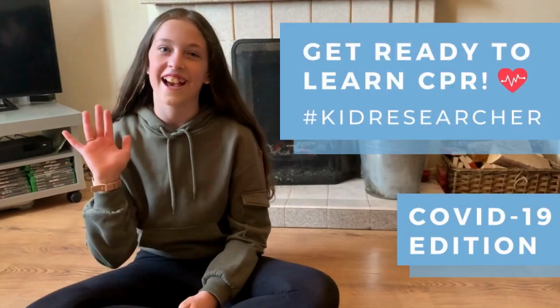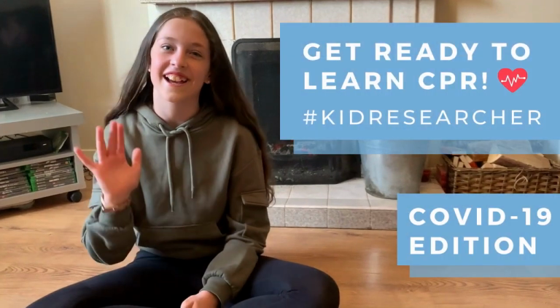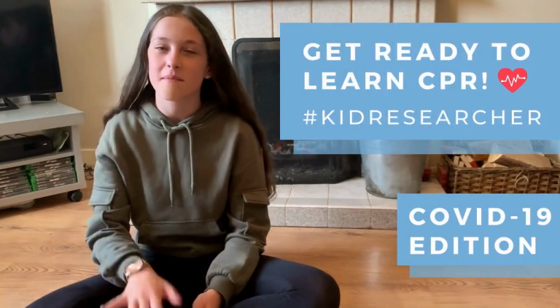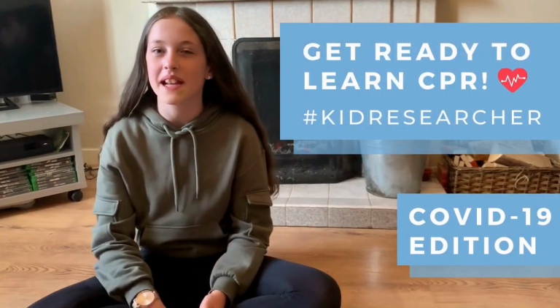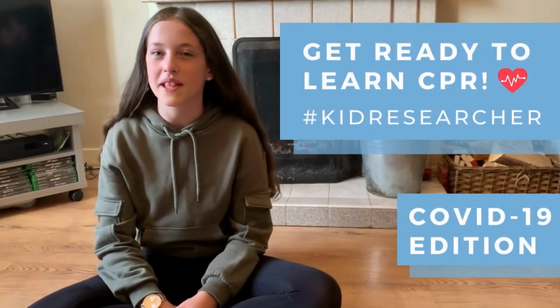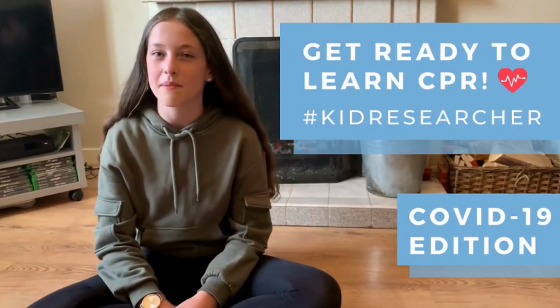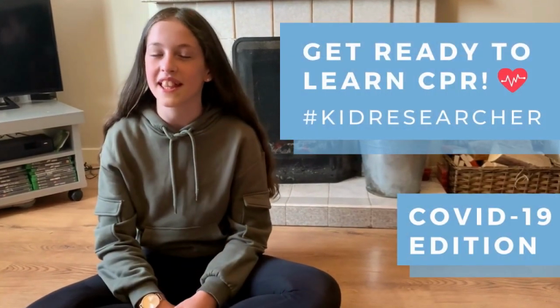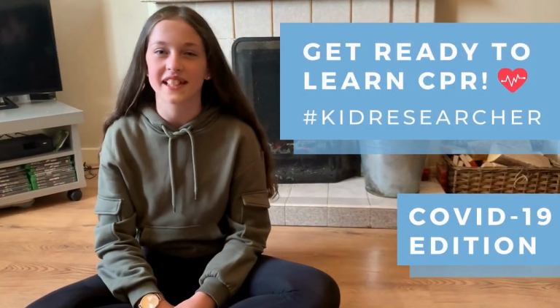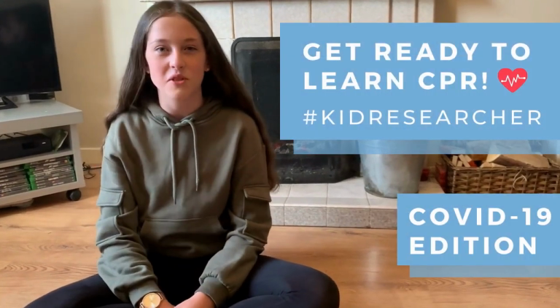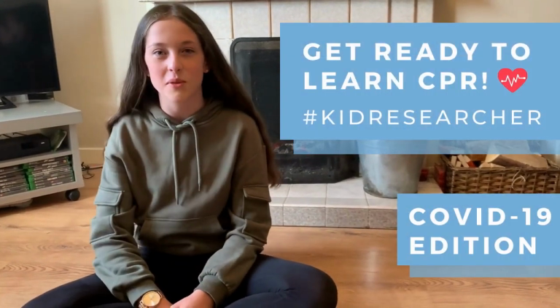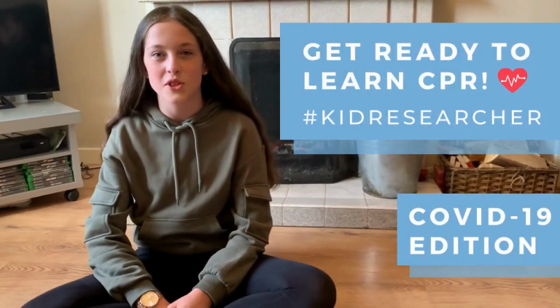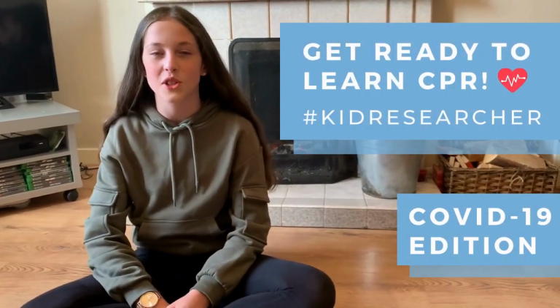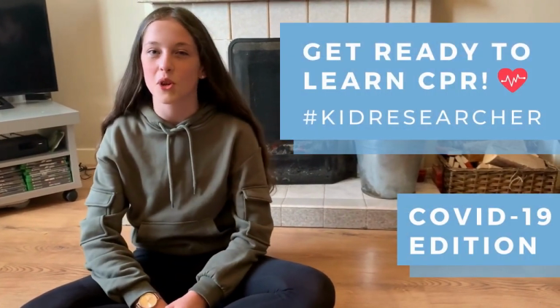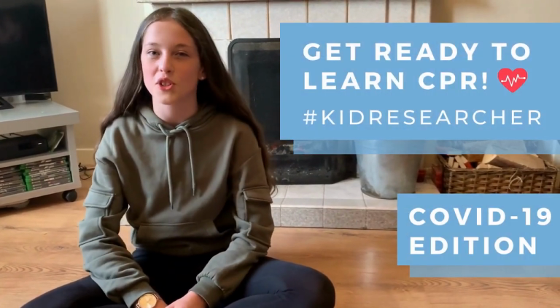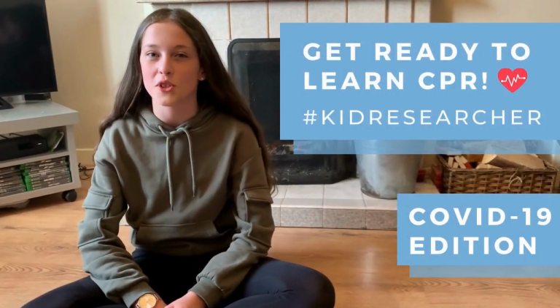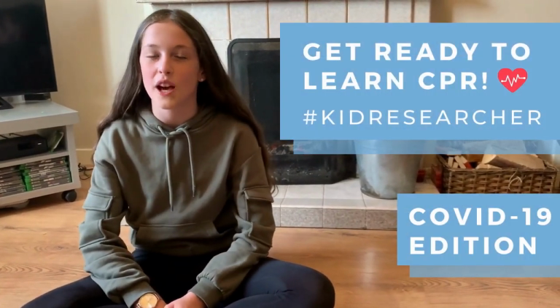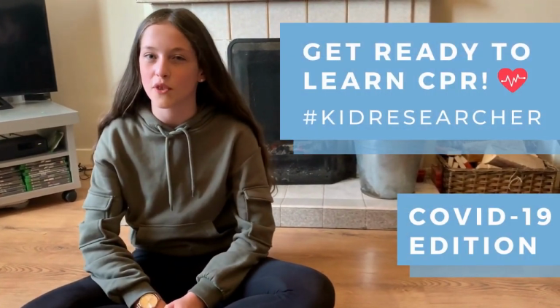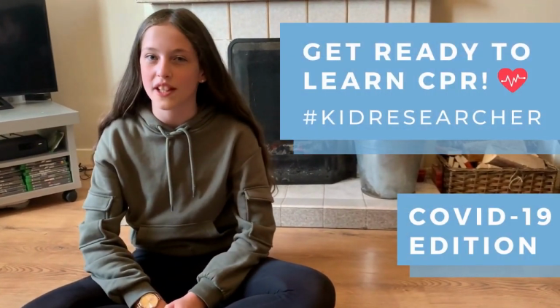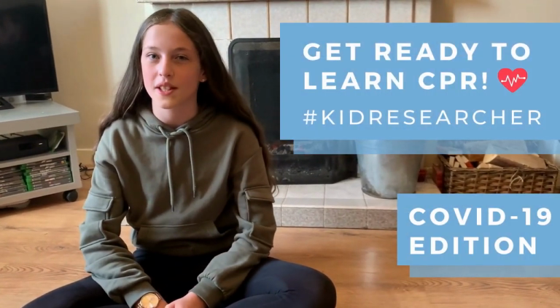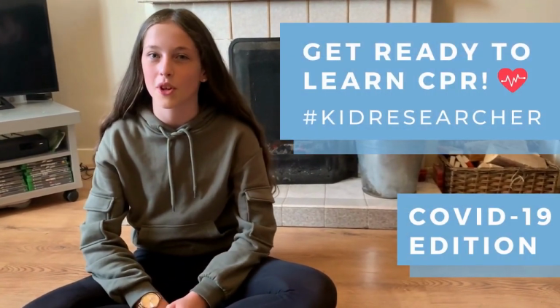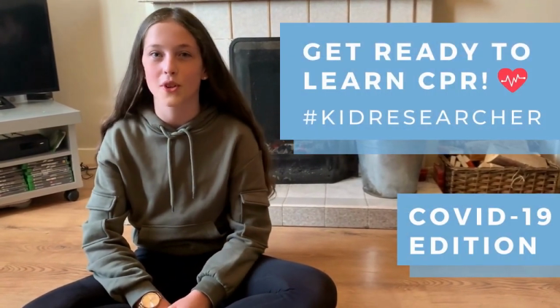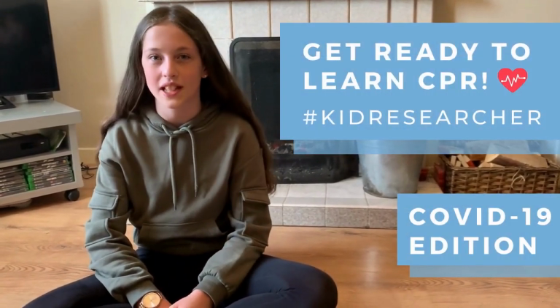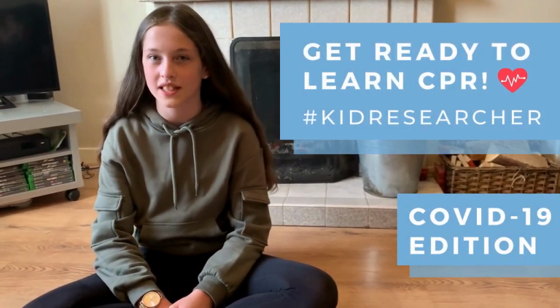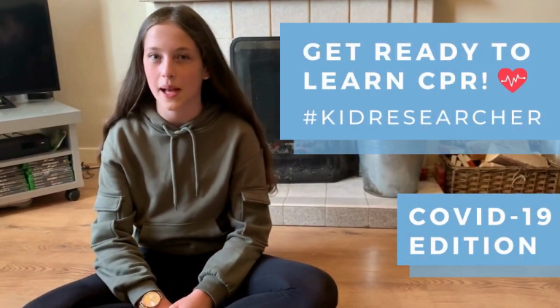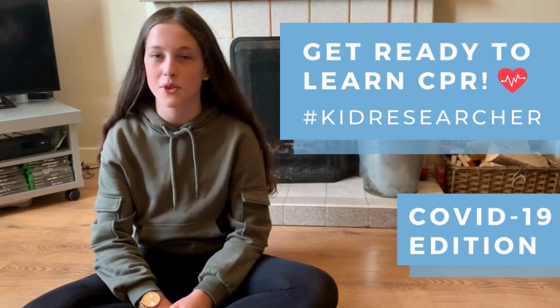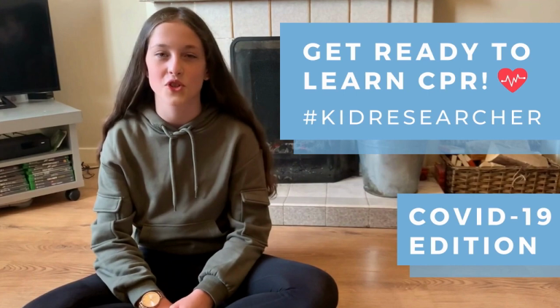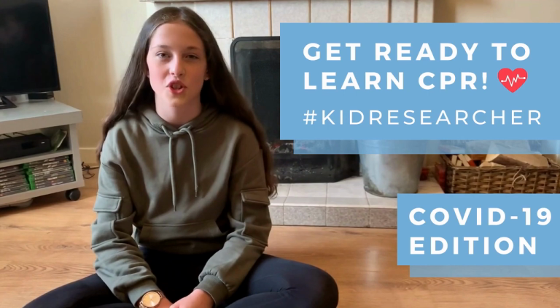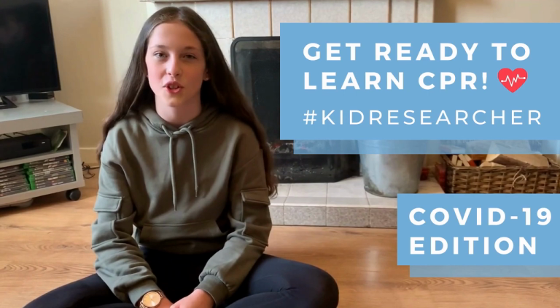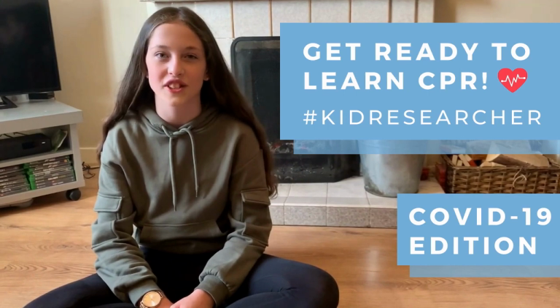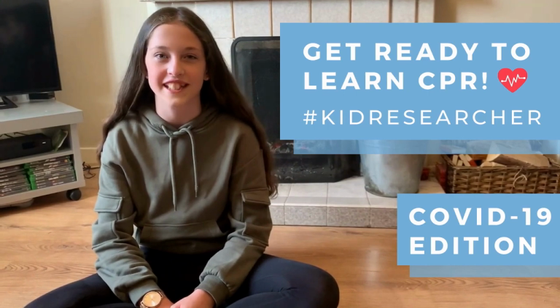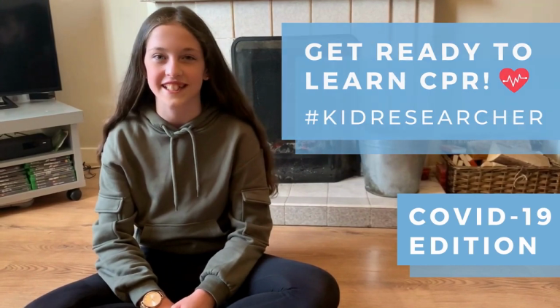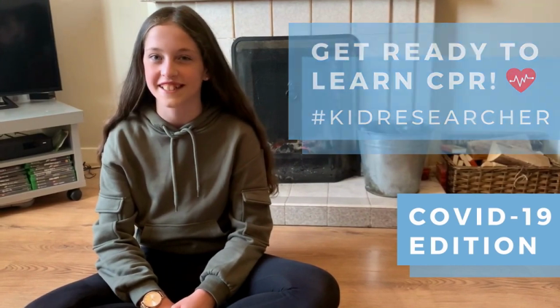Hi, my name's Emily and I'm going to be showing you what to do if you find someone who has collapsed during COVID-19.